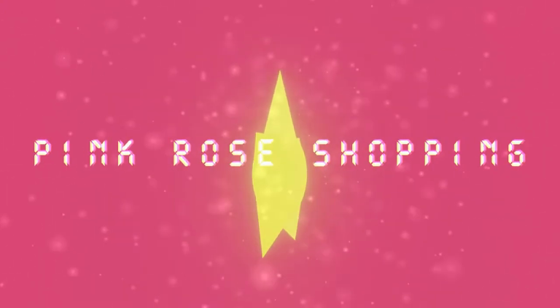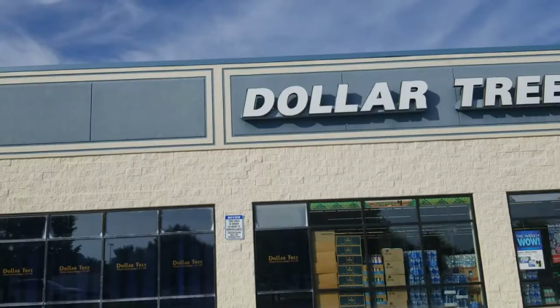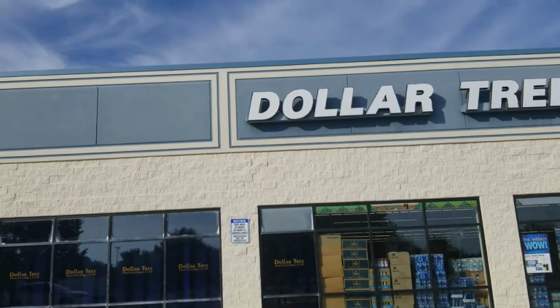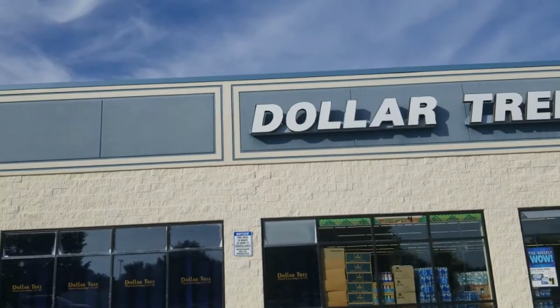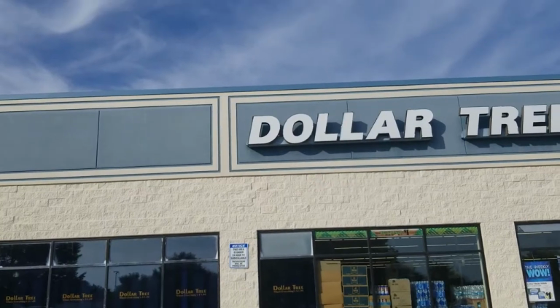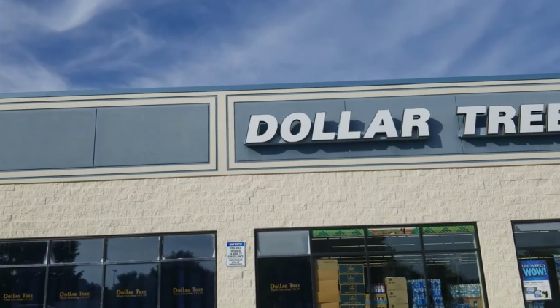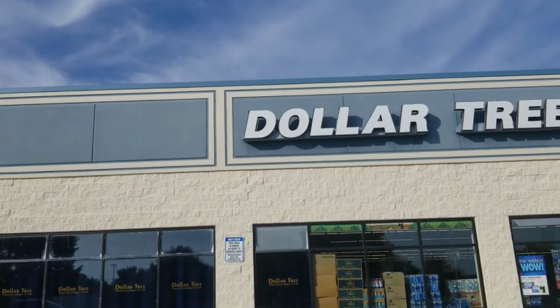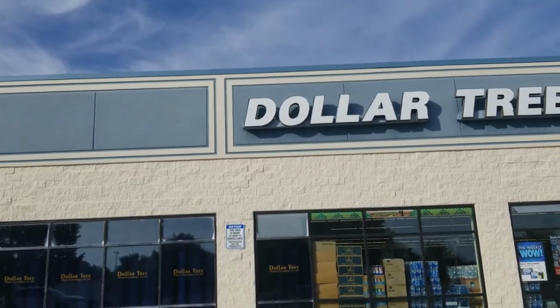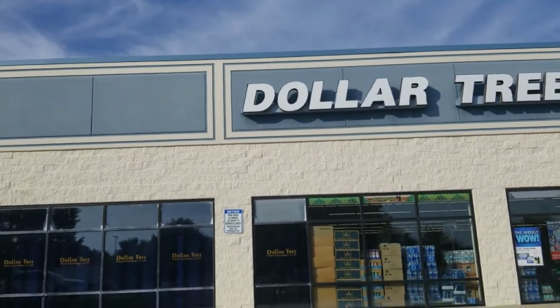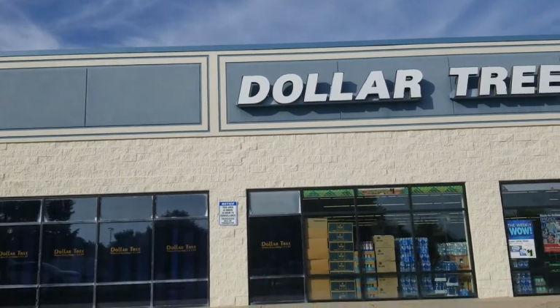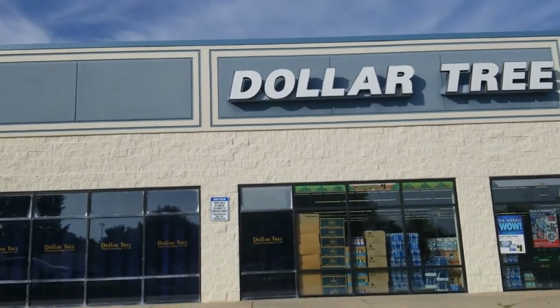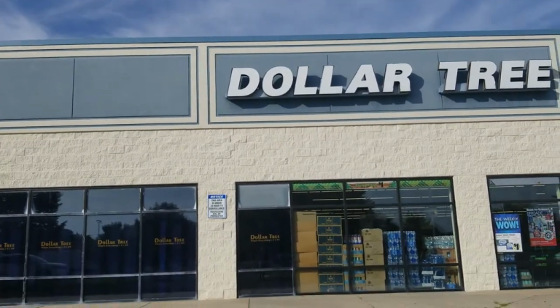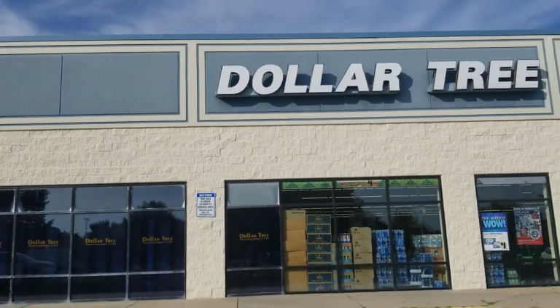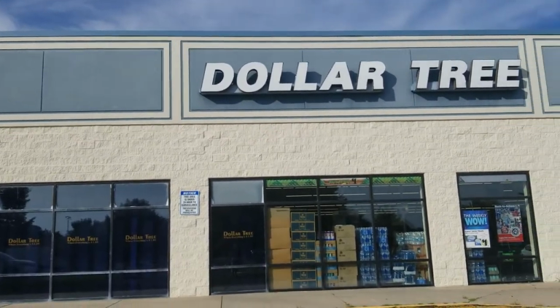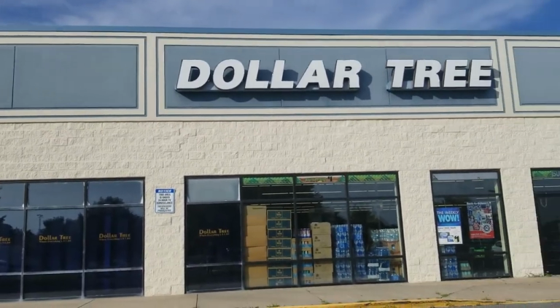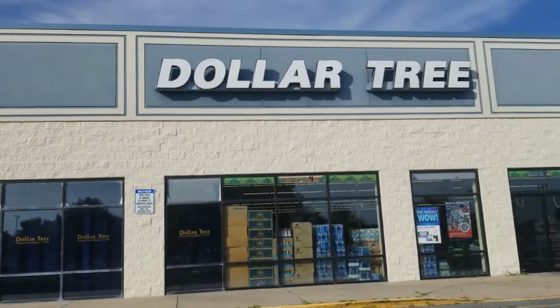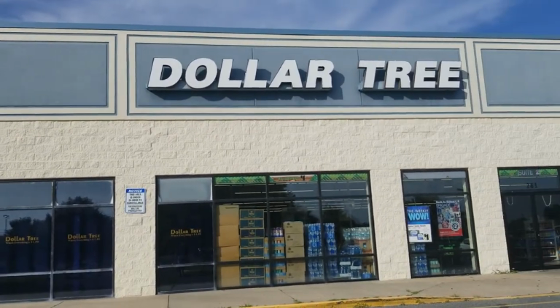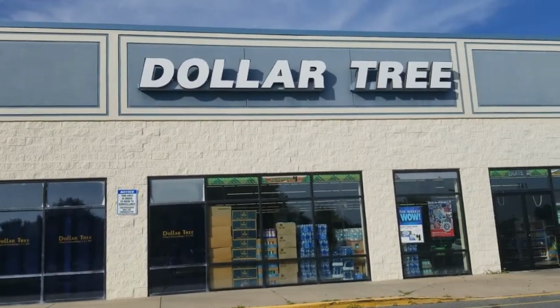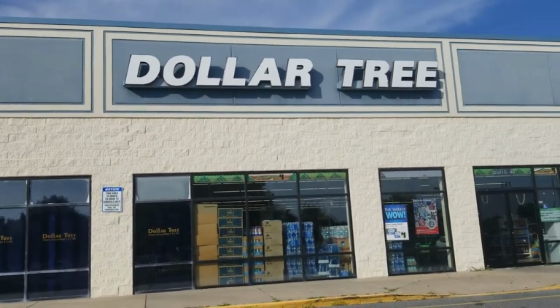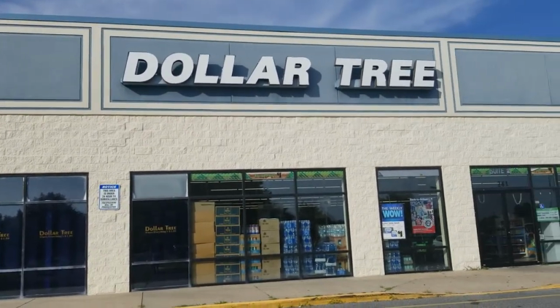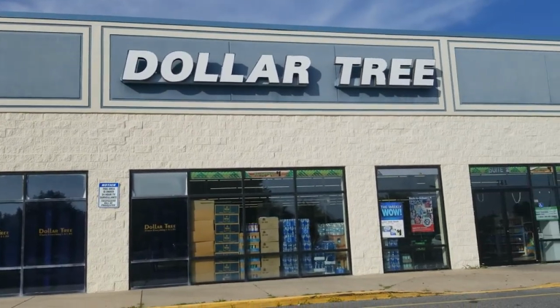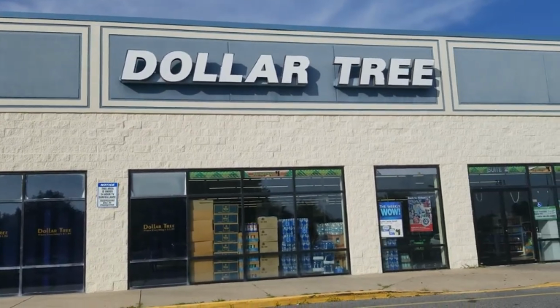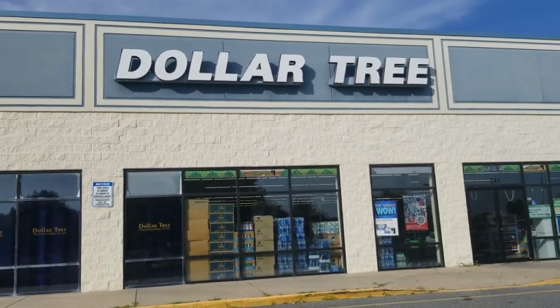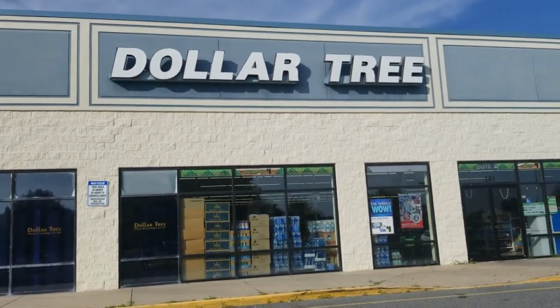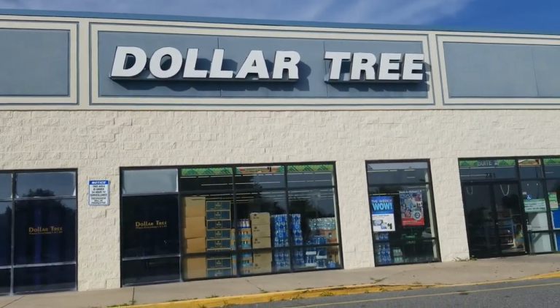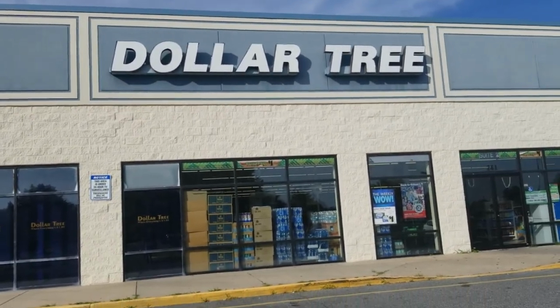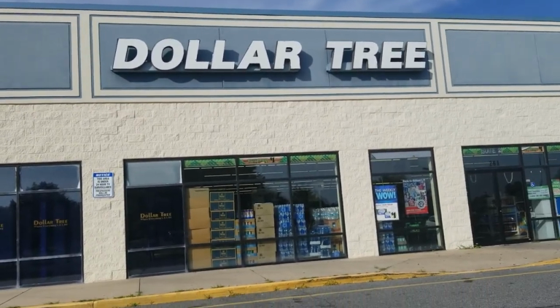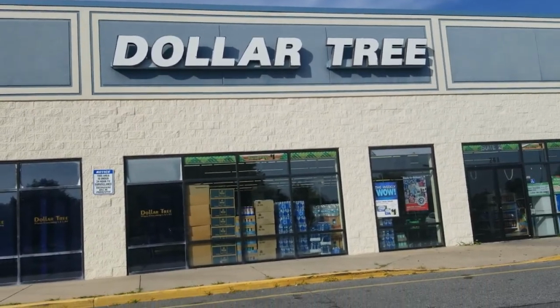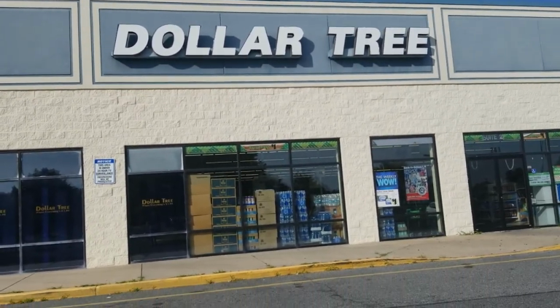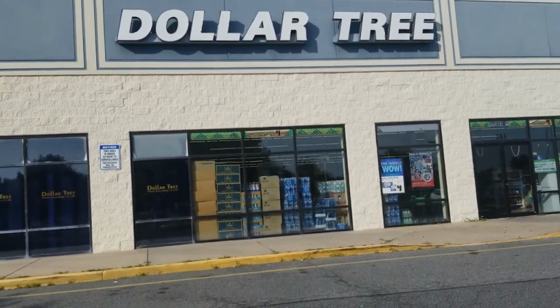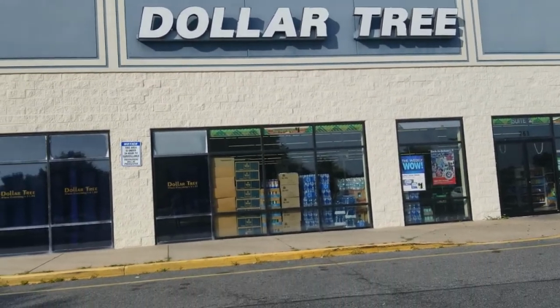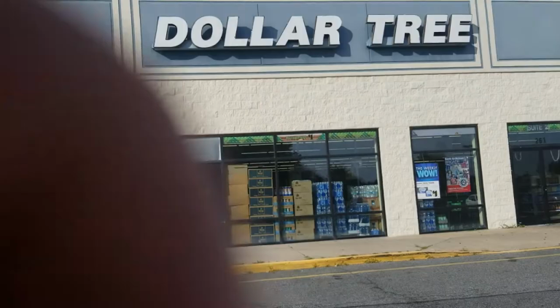Guys, I'm here at the Dollar Tree. I haven't shopped here yet, so this should be fun. Alright, let's head in.